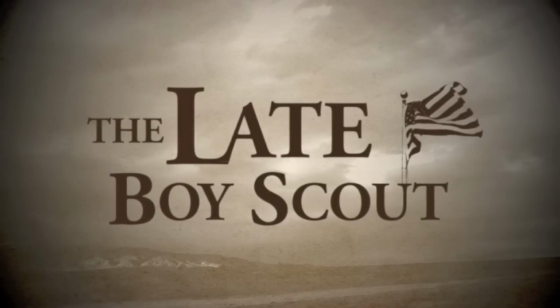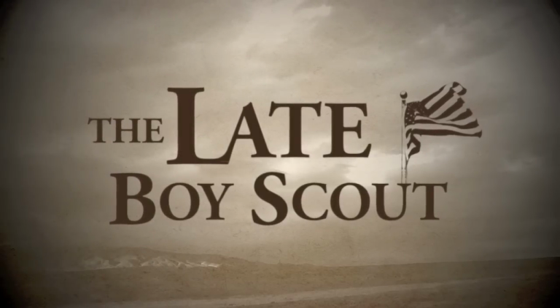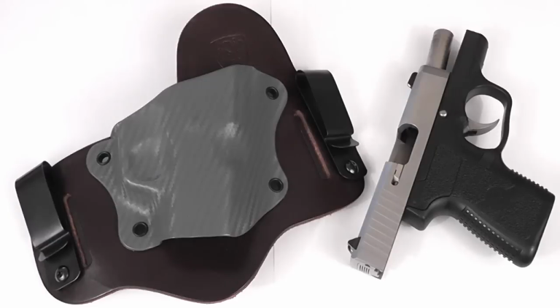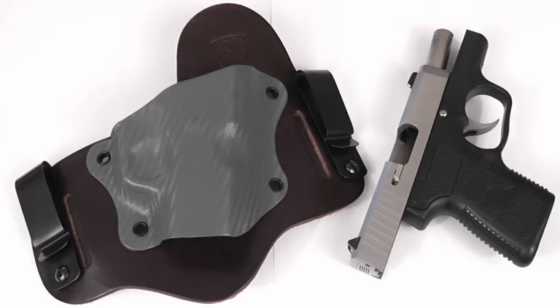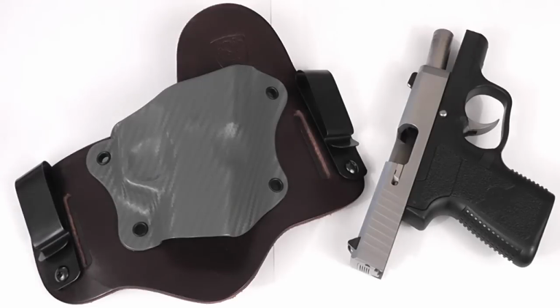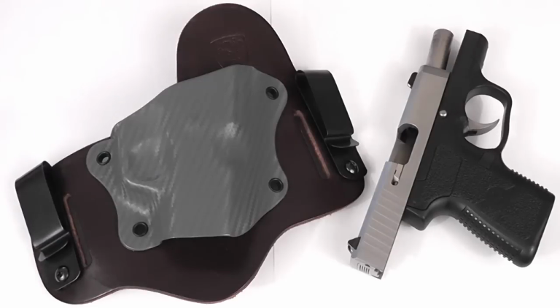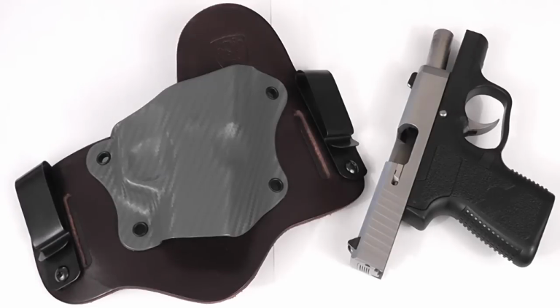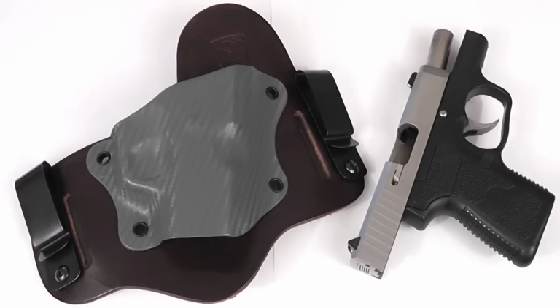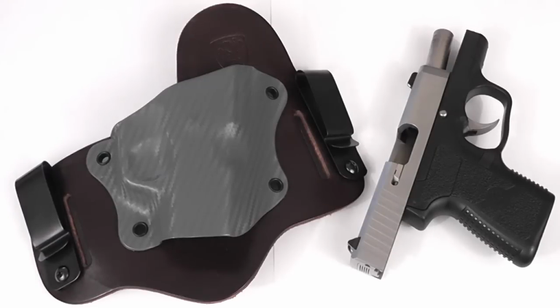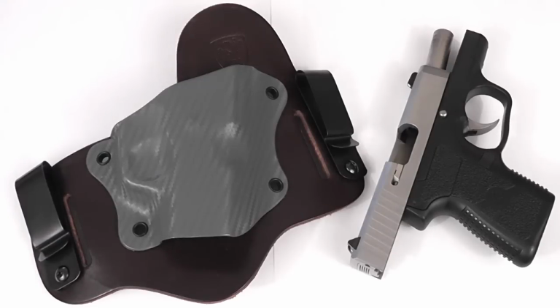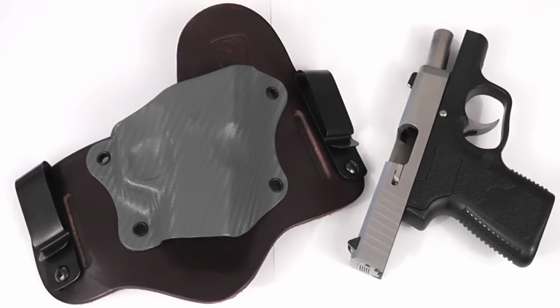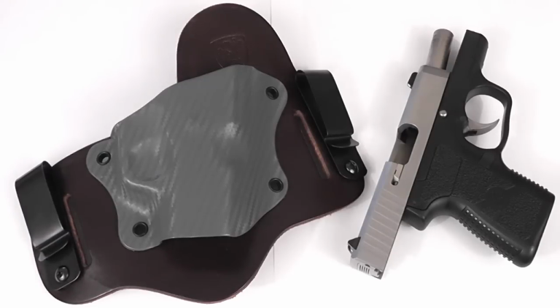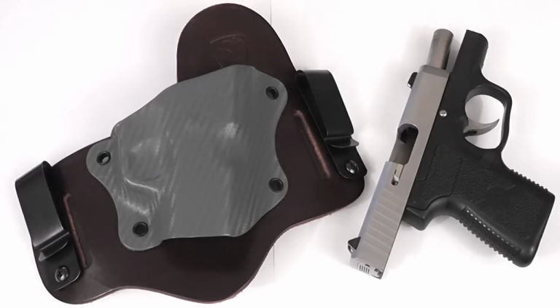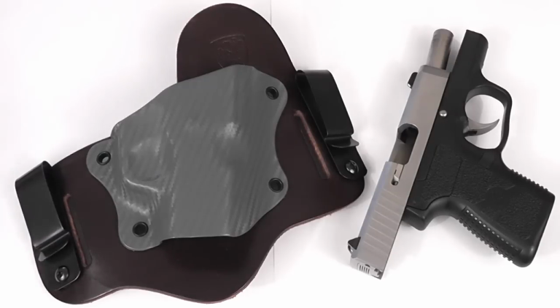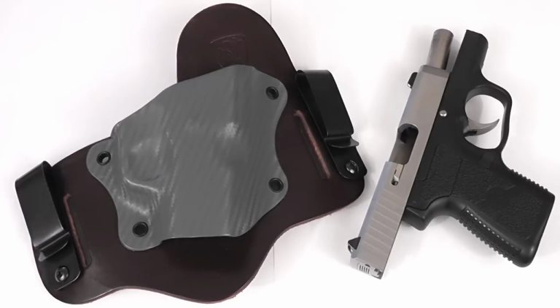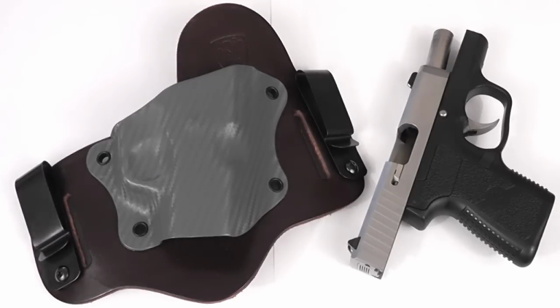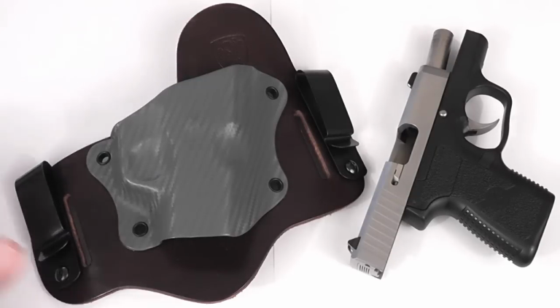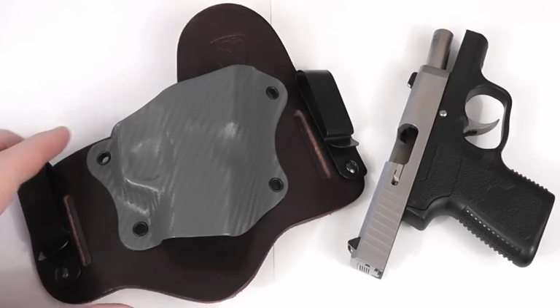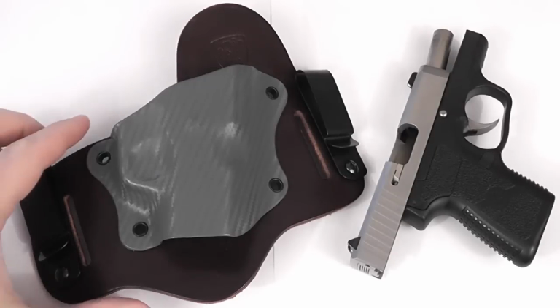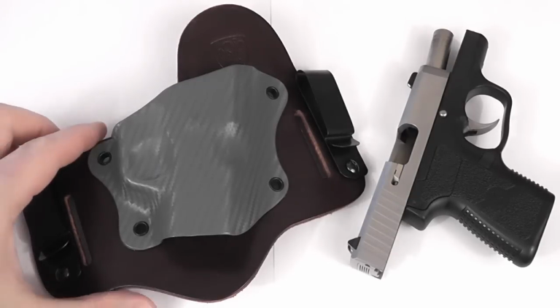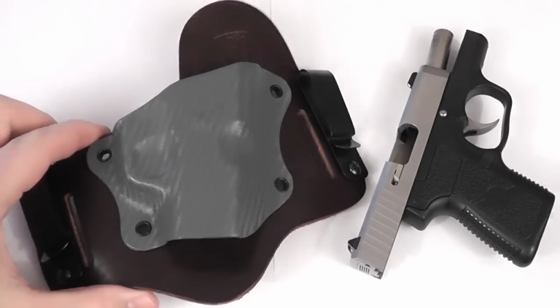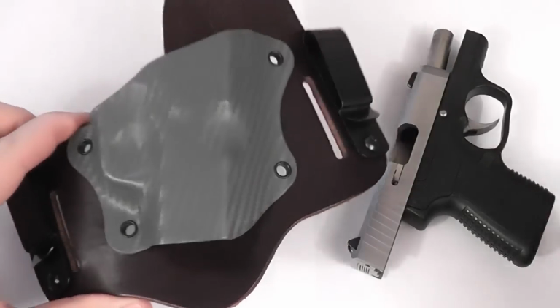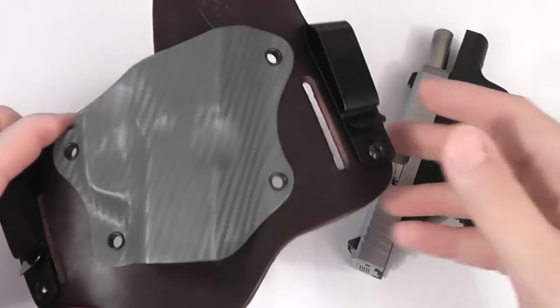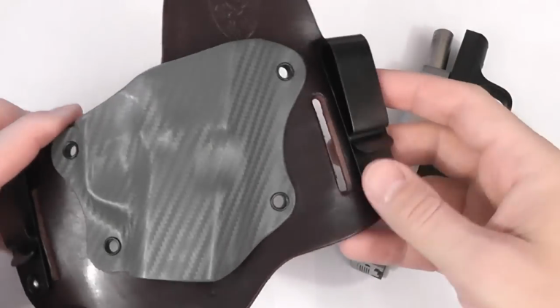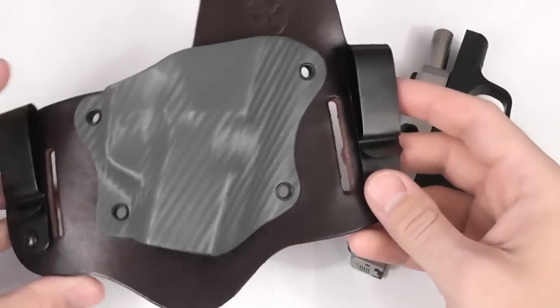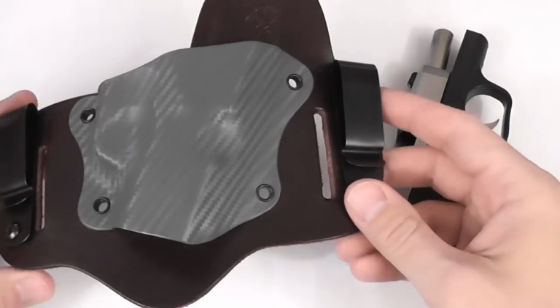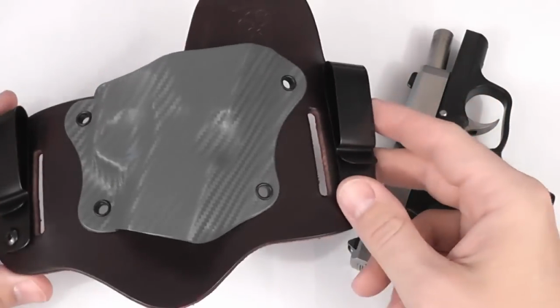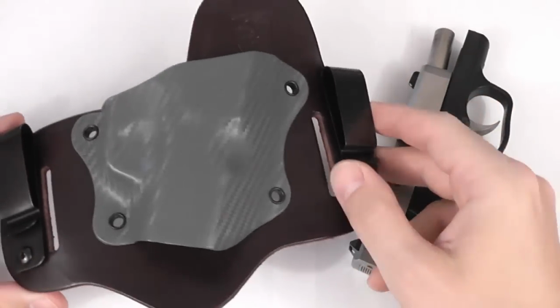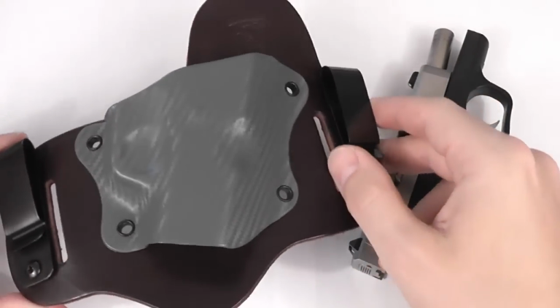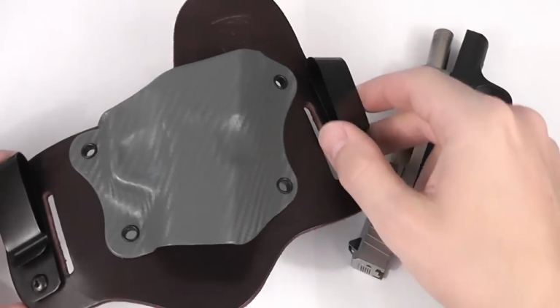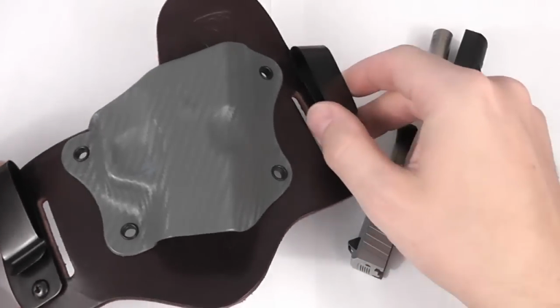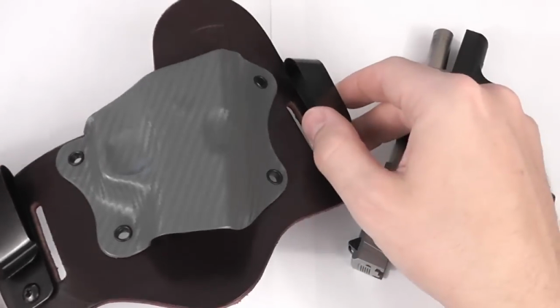Hey my friends, it's The Late Boy Scout and this is my review of the Shield Hybrid Holster by Aegis Armory.